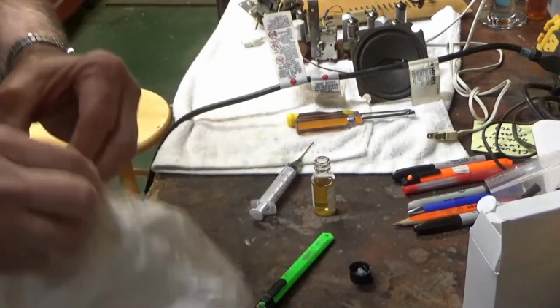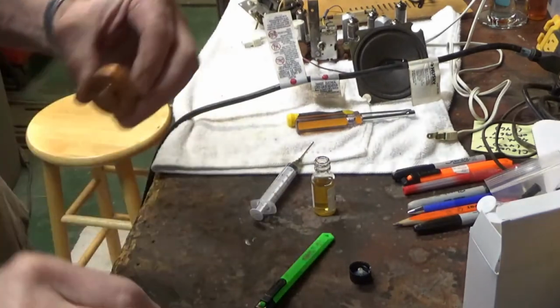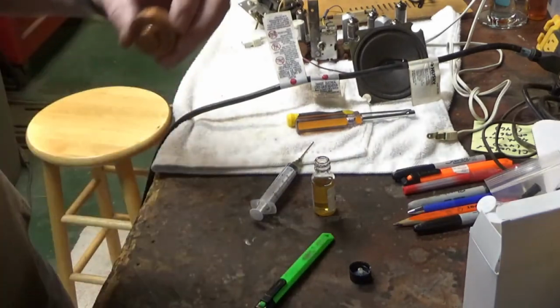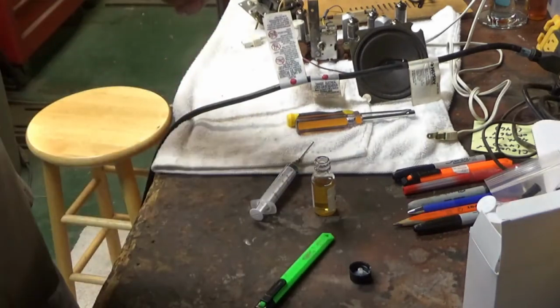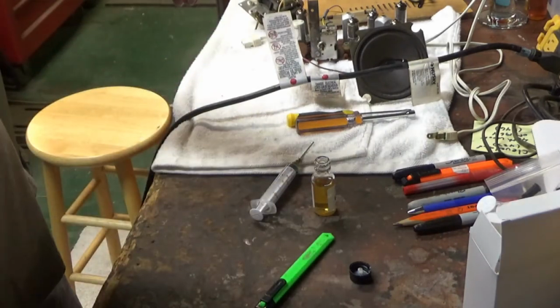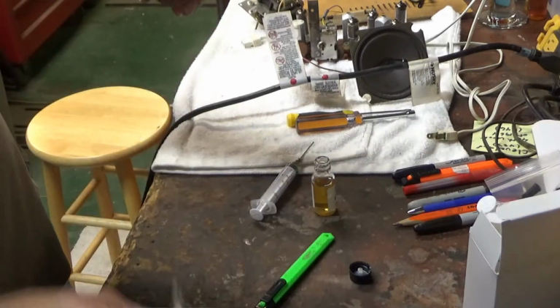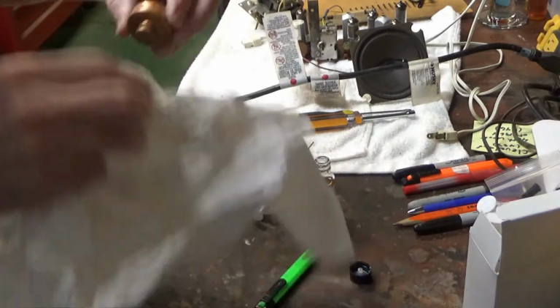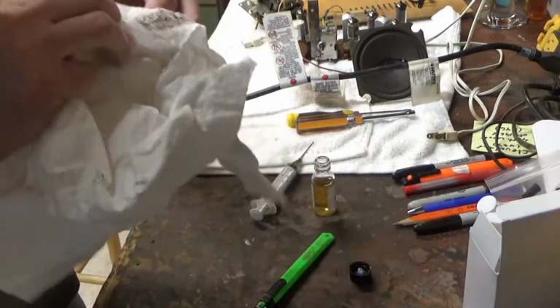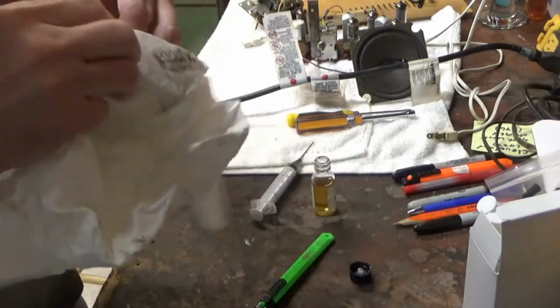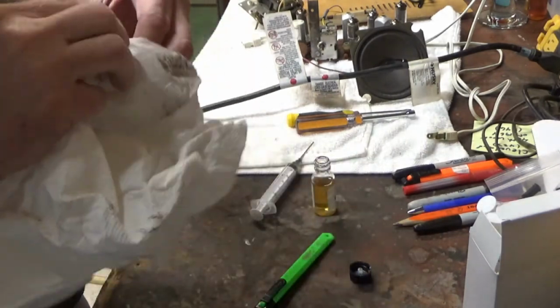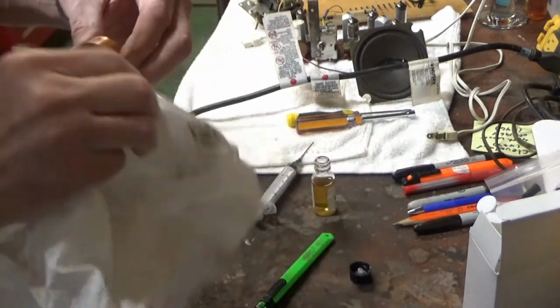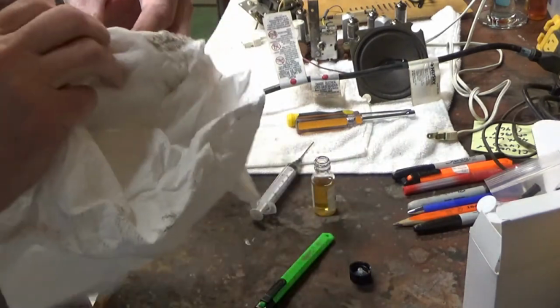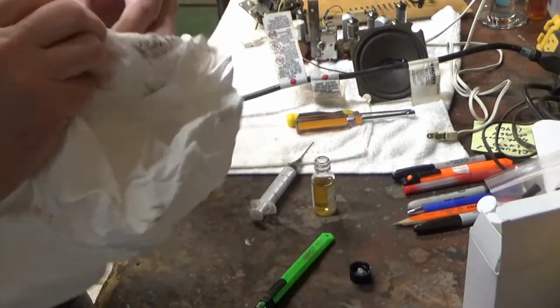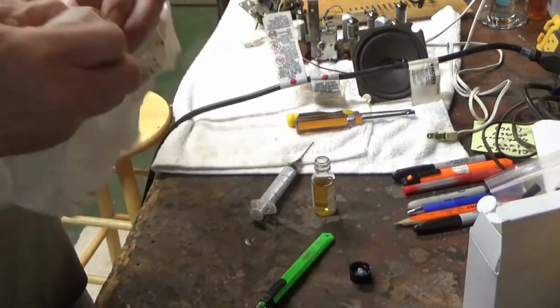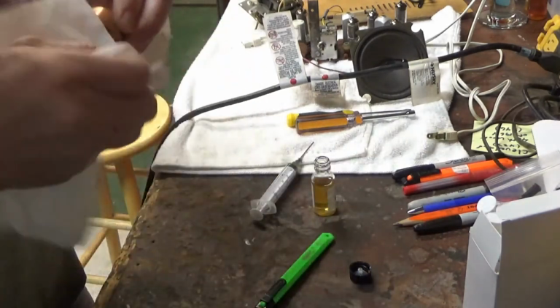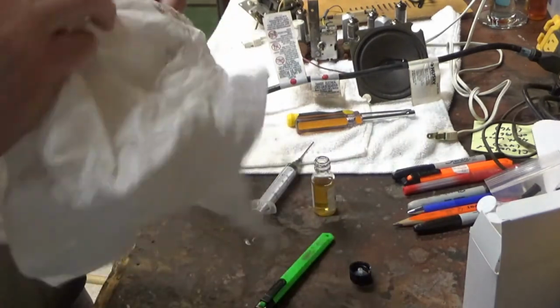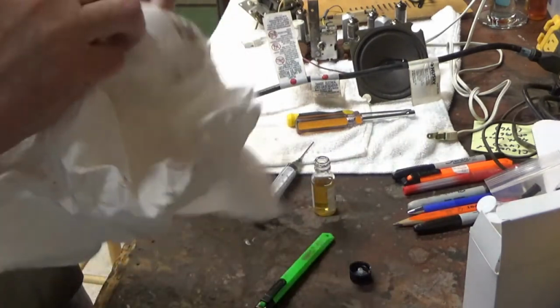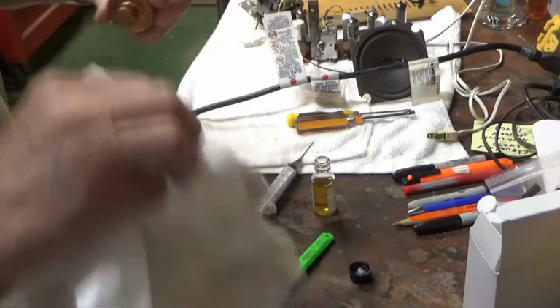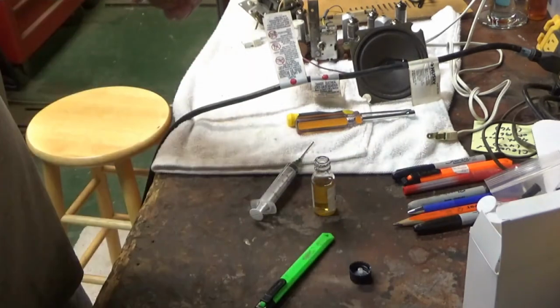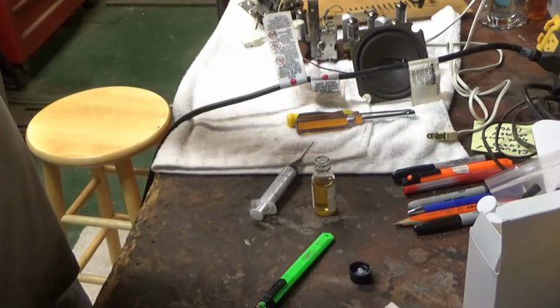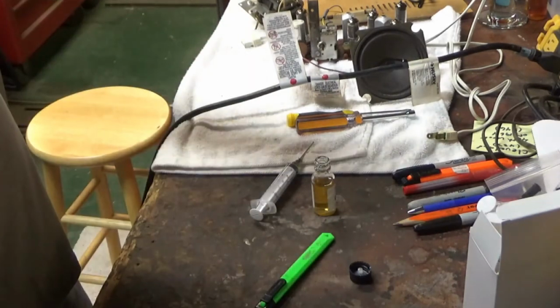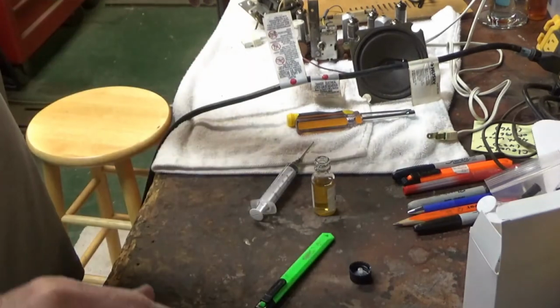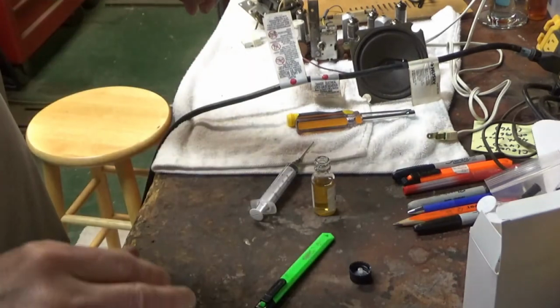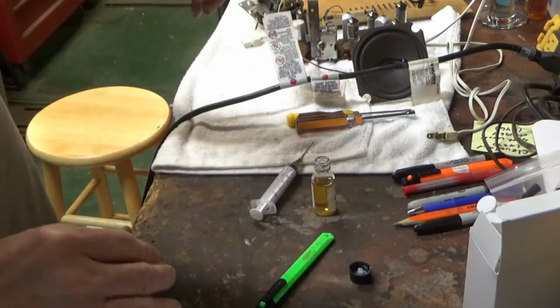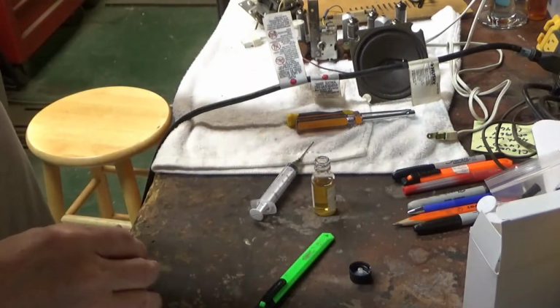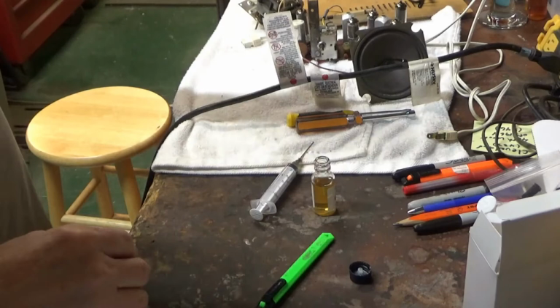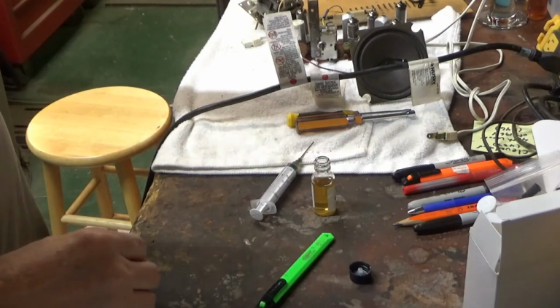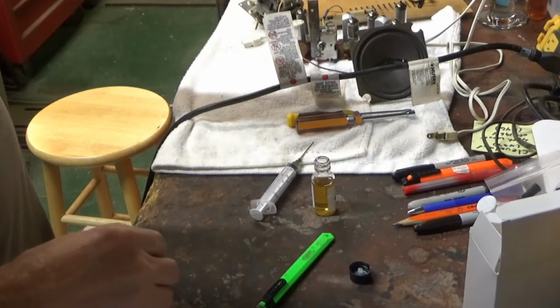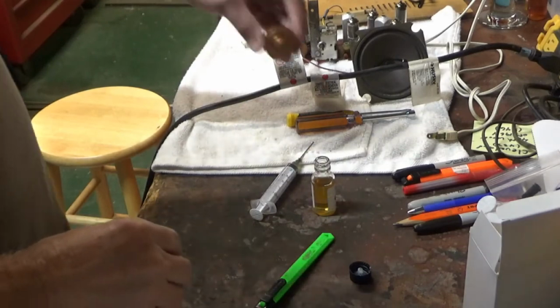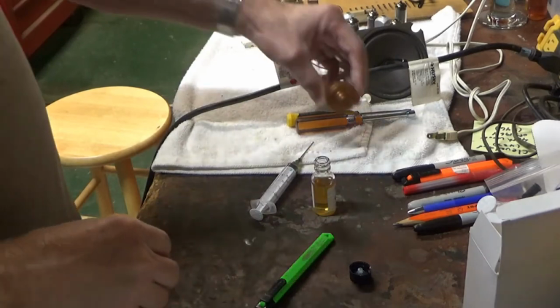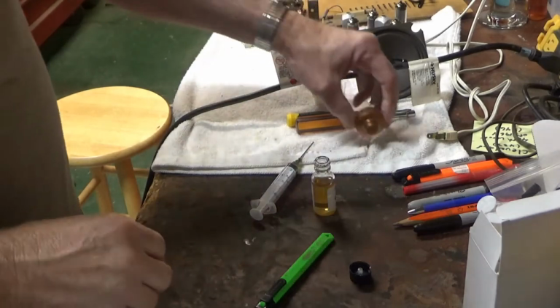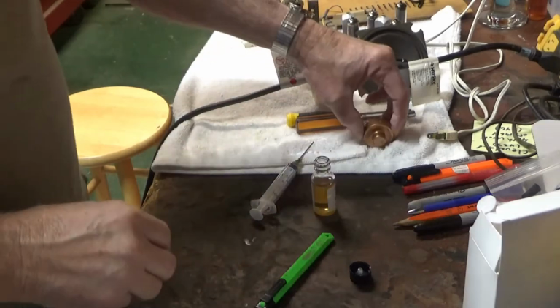Now just have to epoxy or solder up that hole, and it should be good.